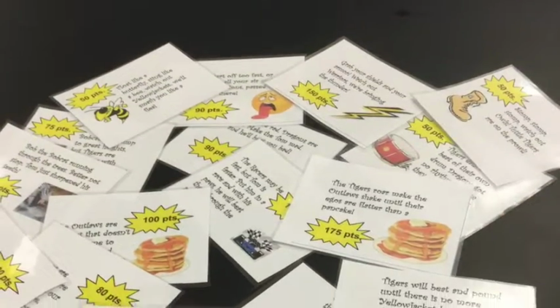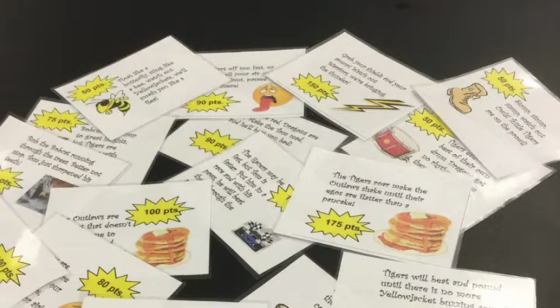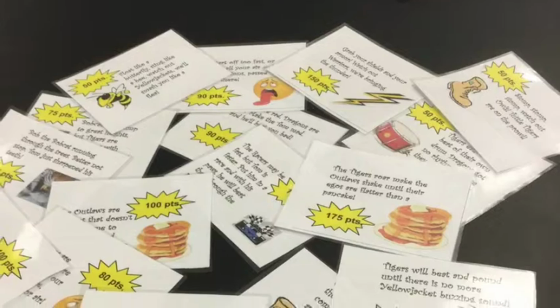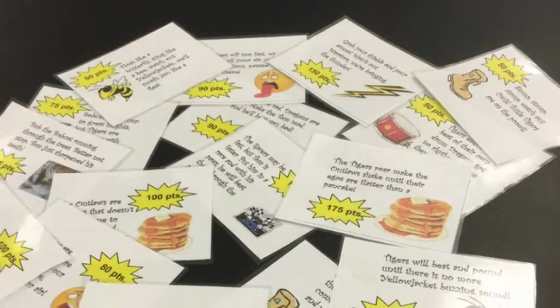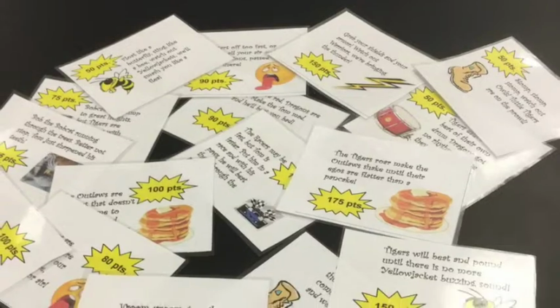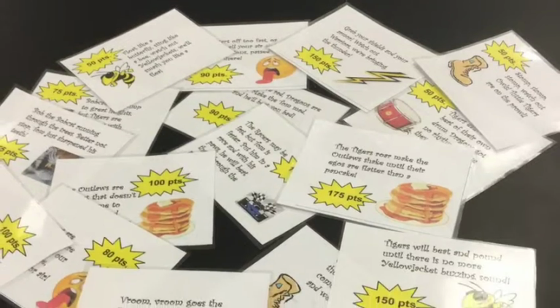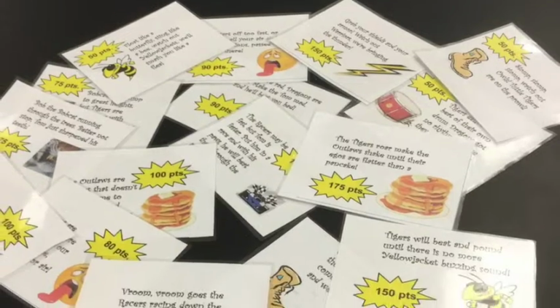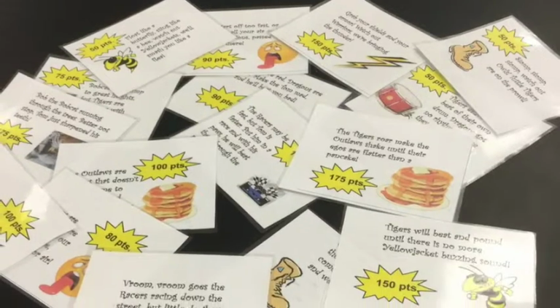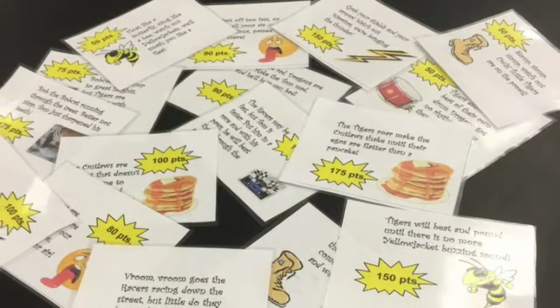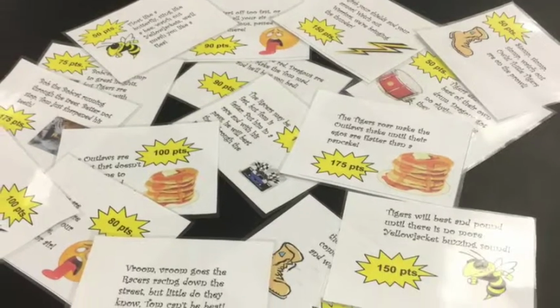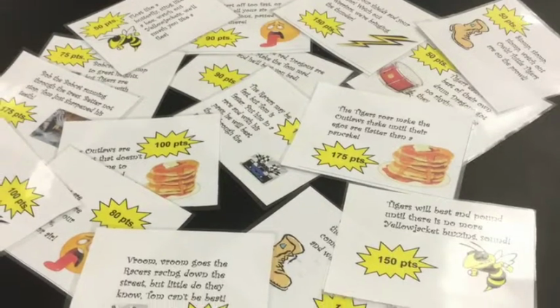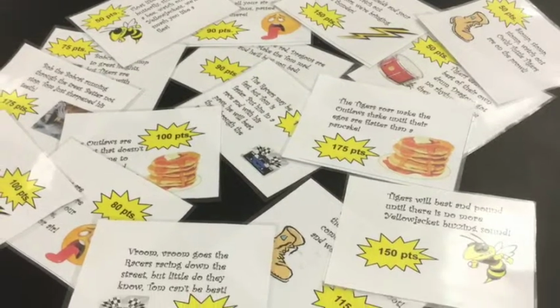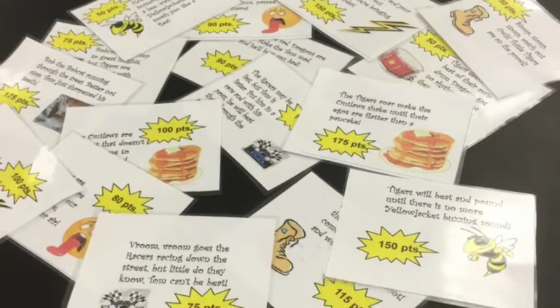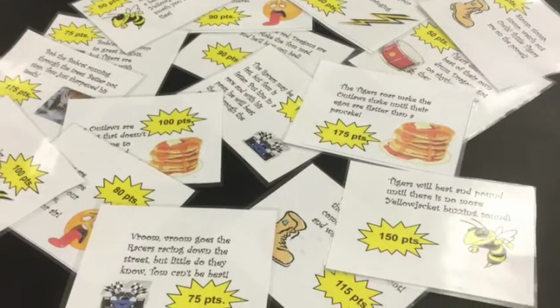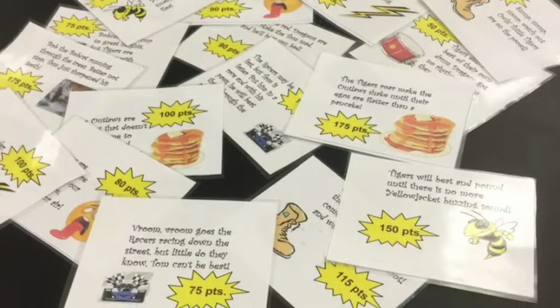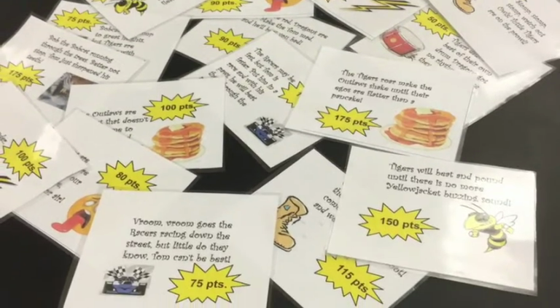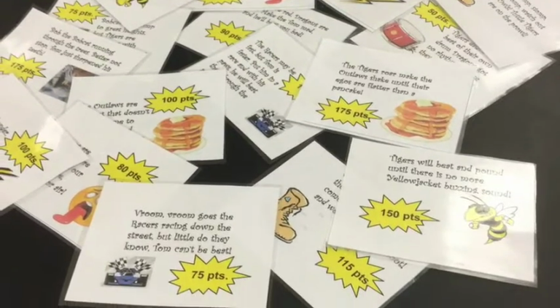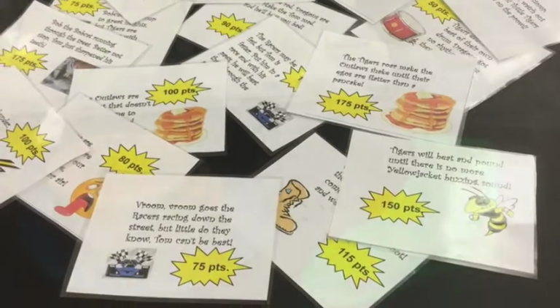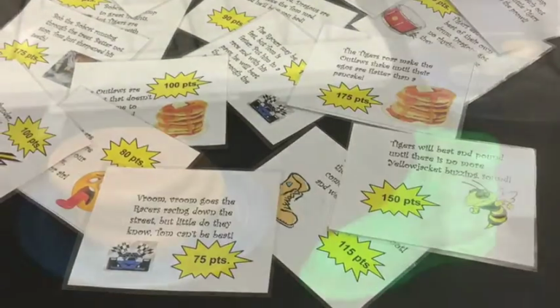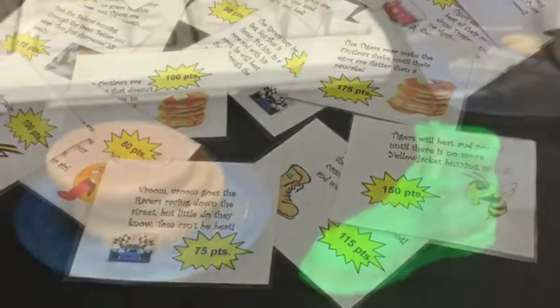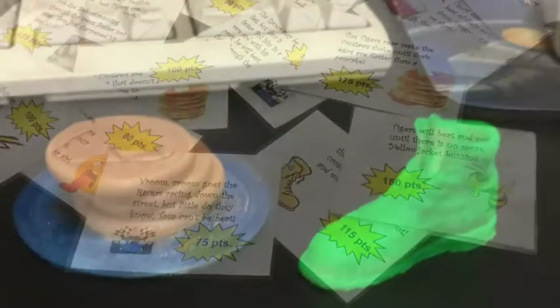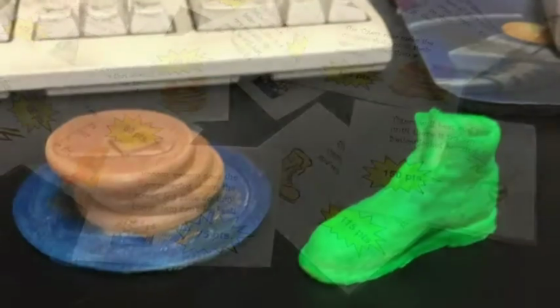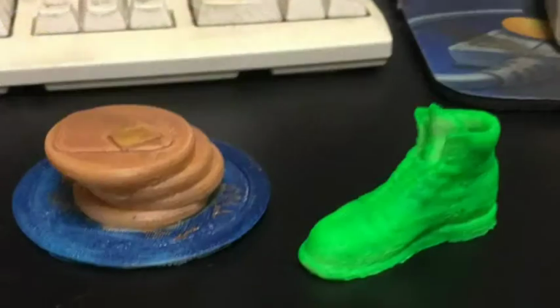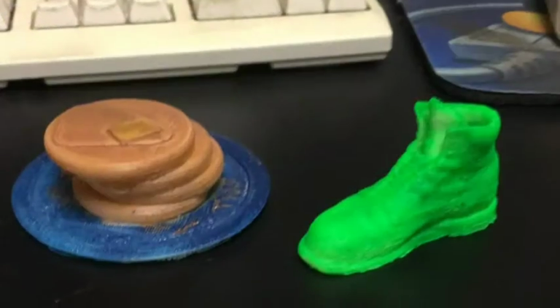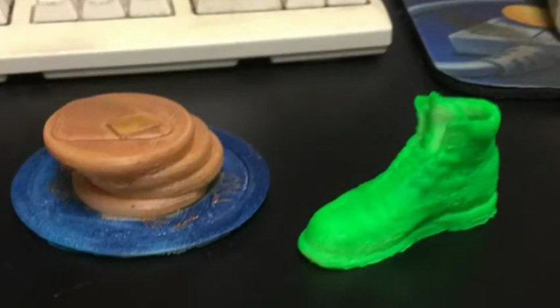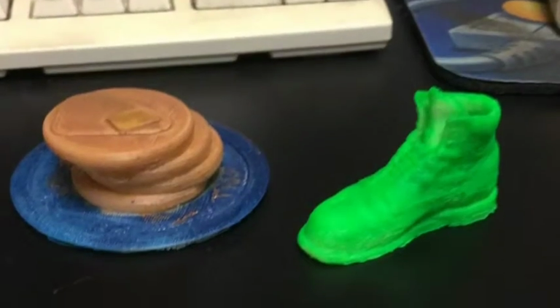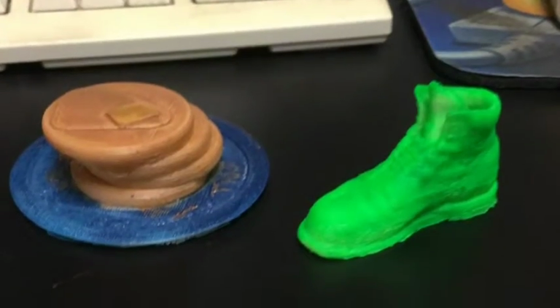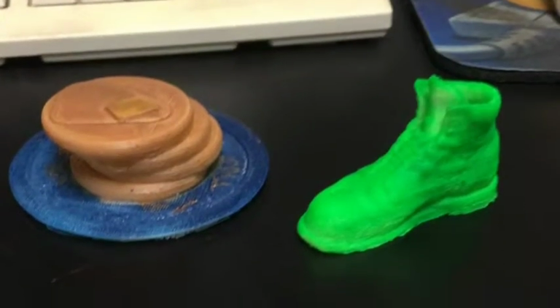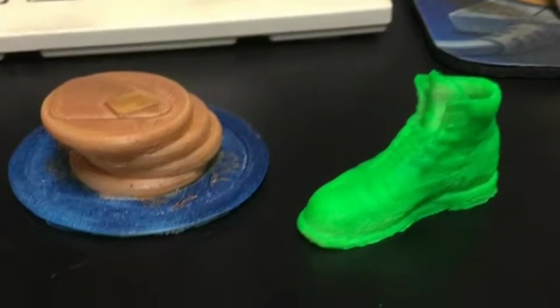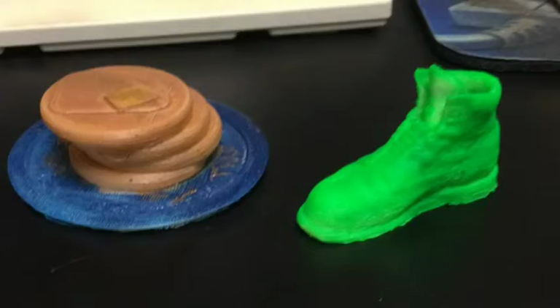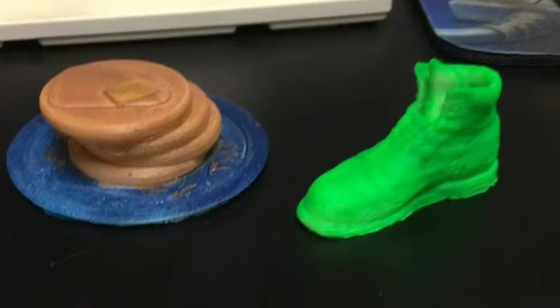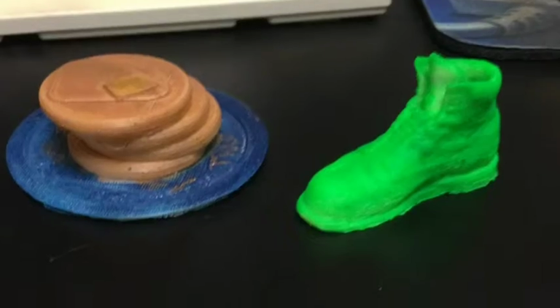Next, we made designs to put on the playing cards. Also, we were using our 3D printer to print the playing pieces off.